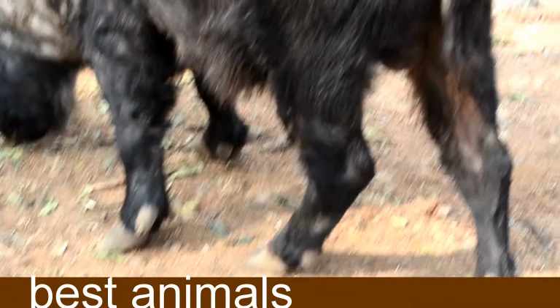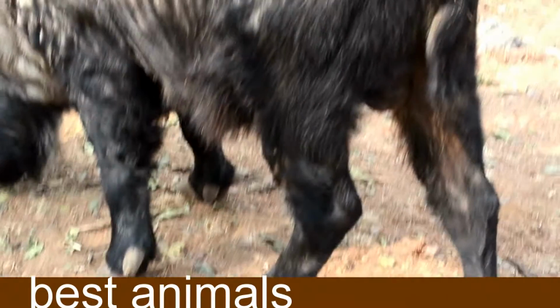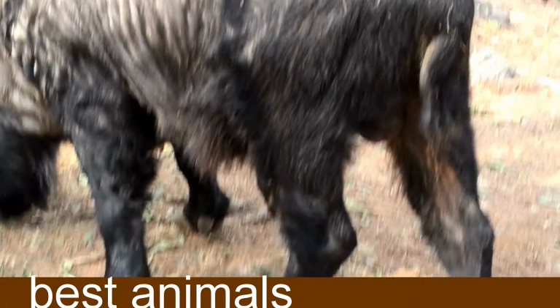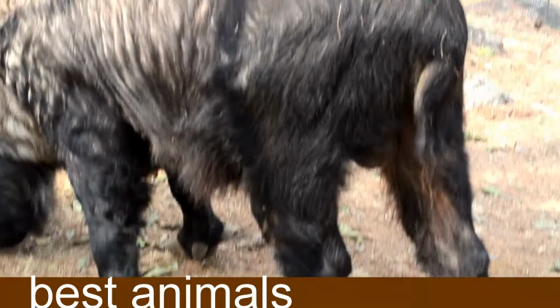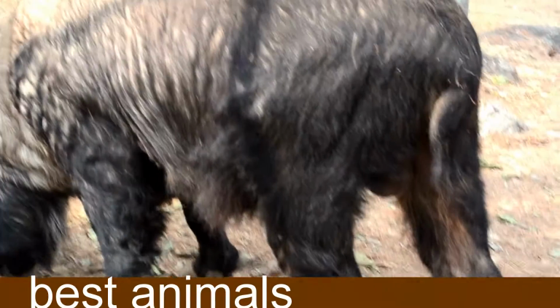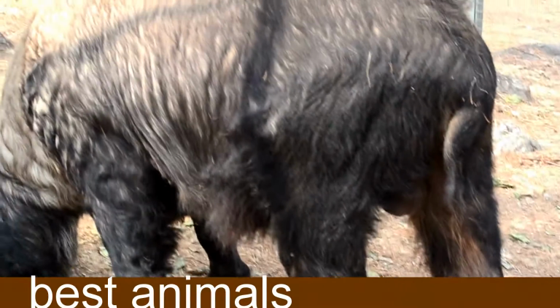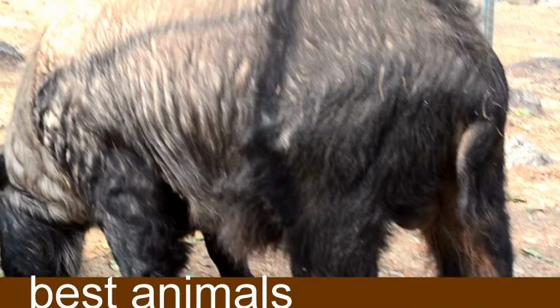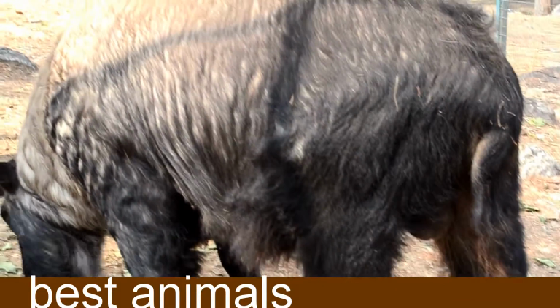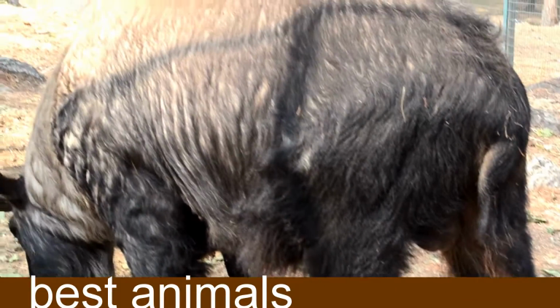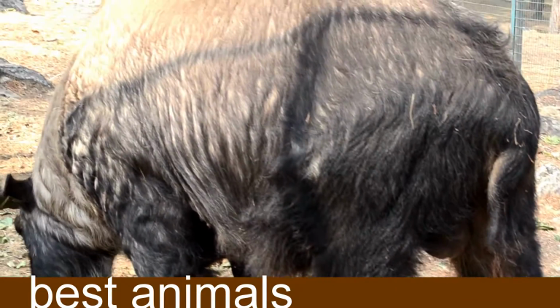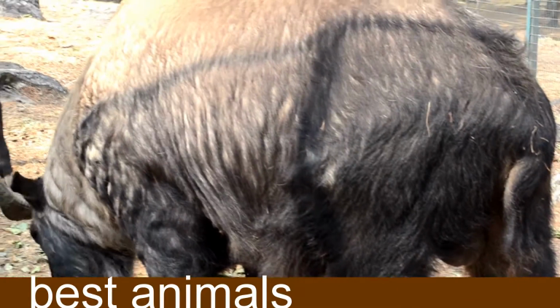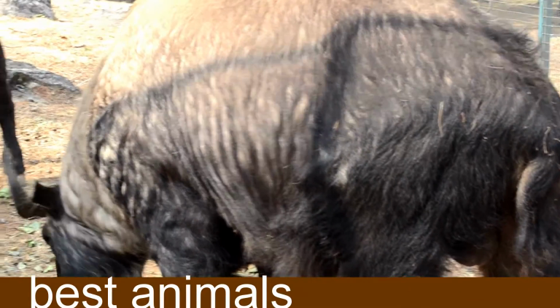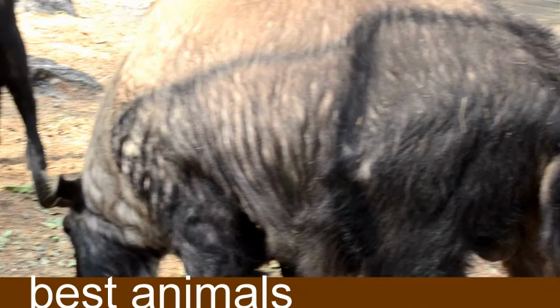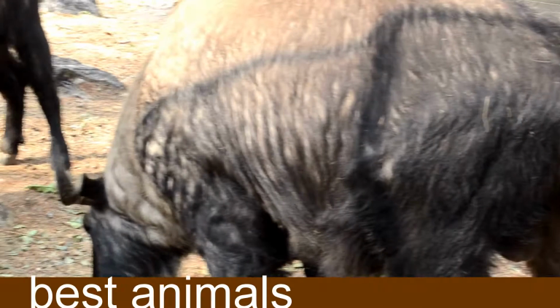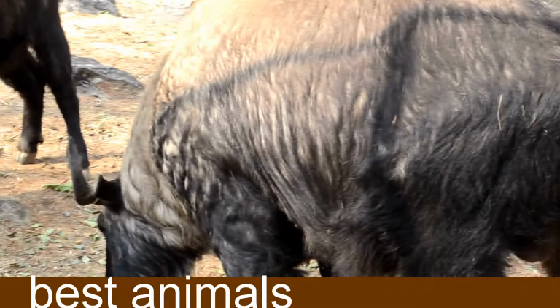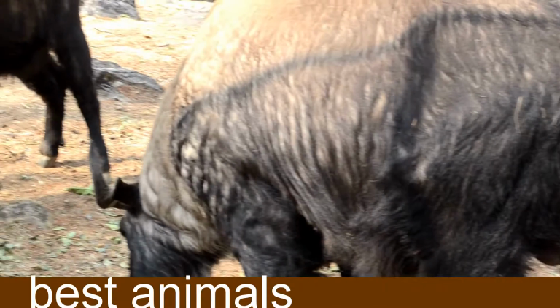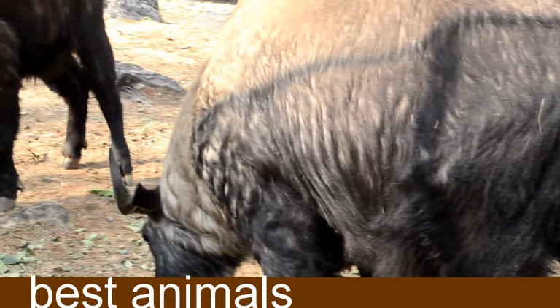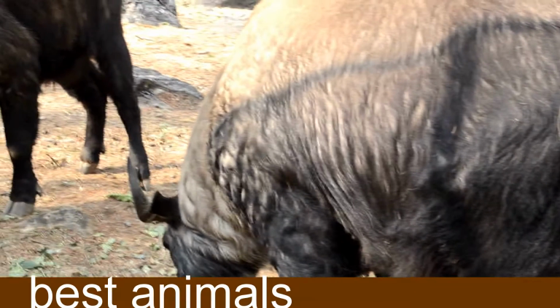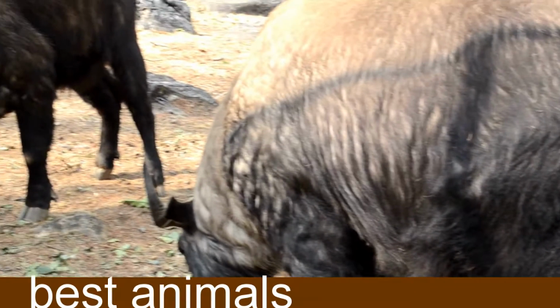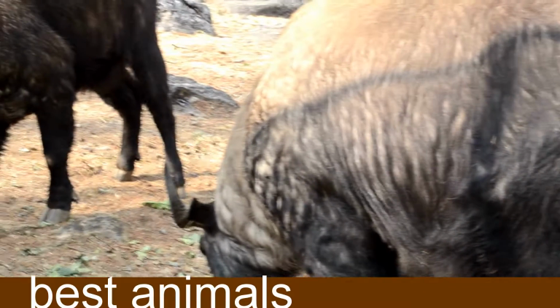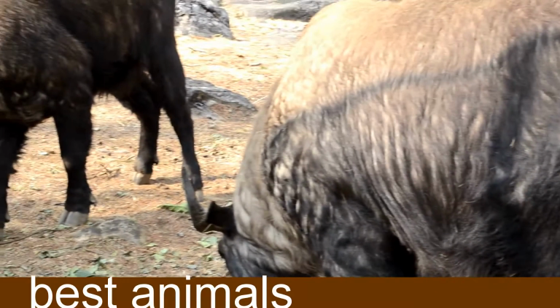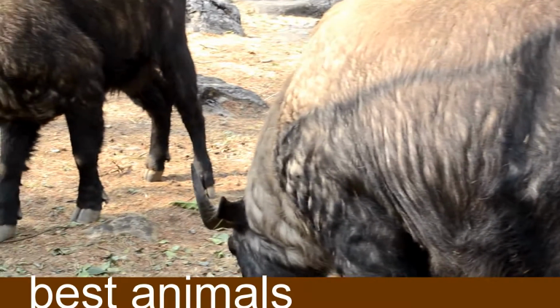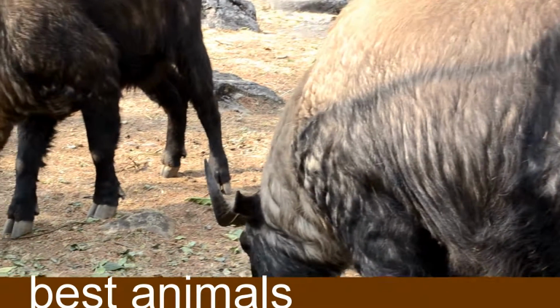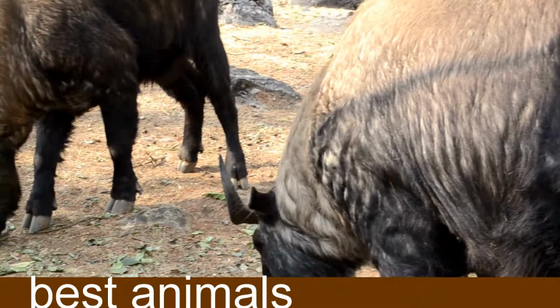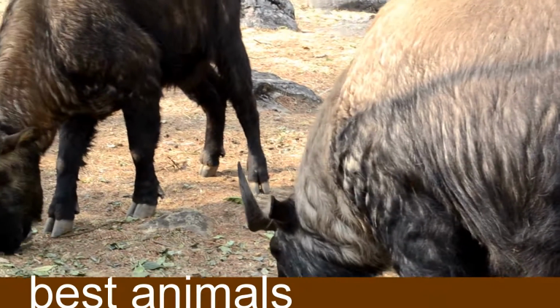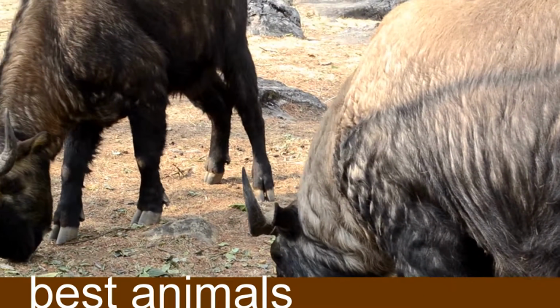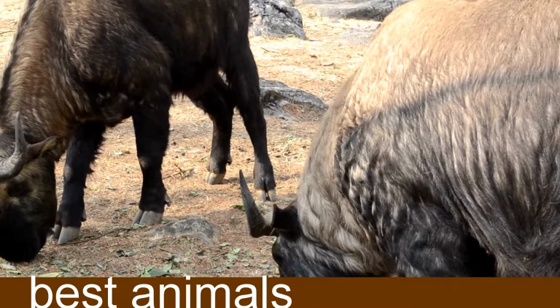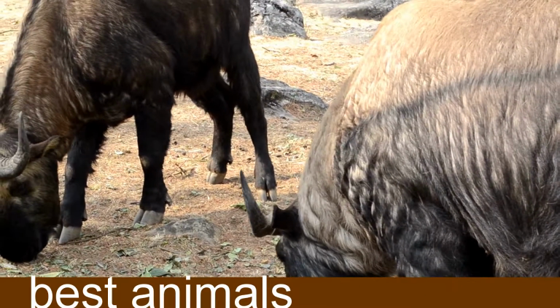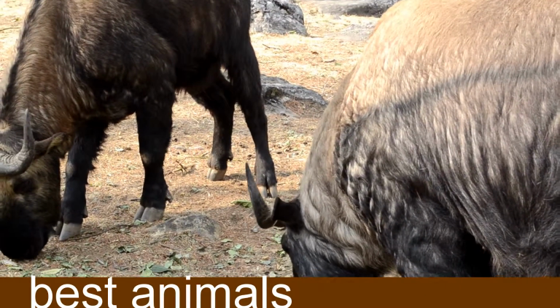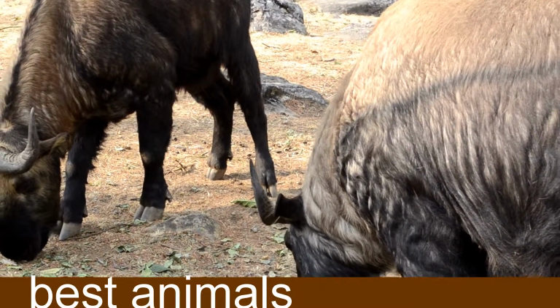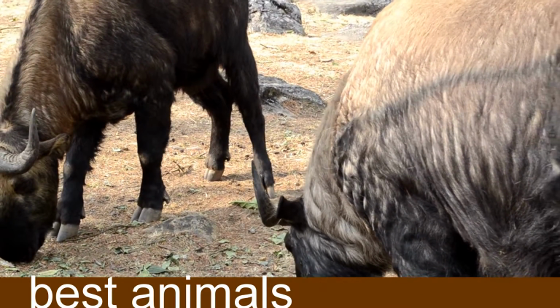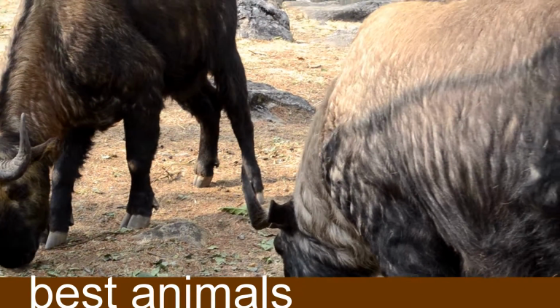Everything they do, they have a different kind of animal. But it's just a preserve center — the animals are preserved.